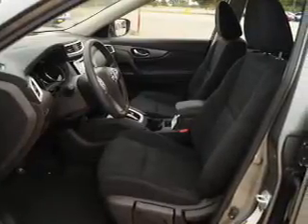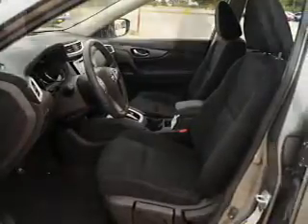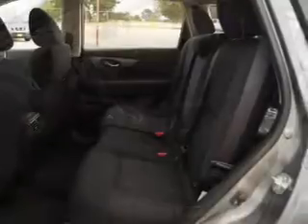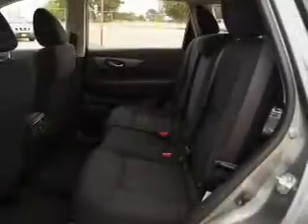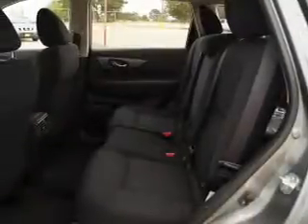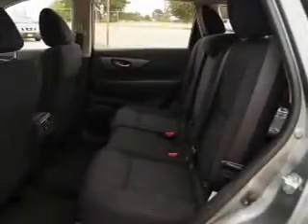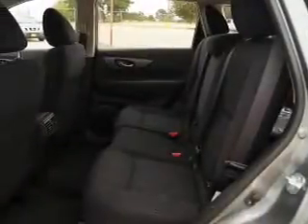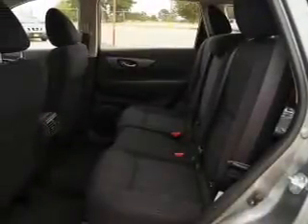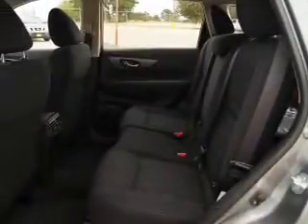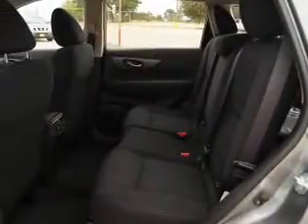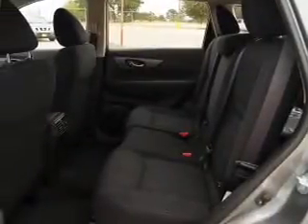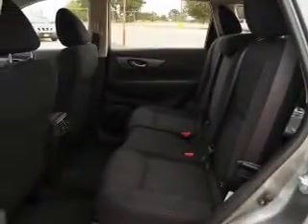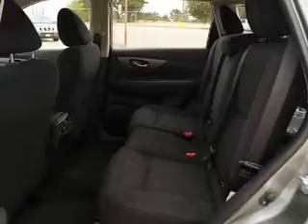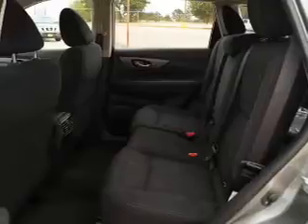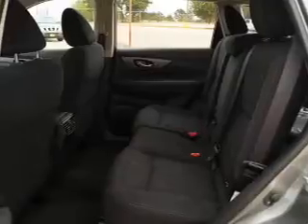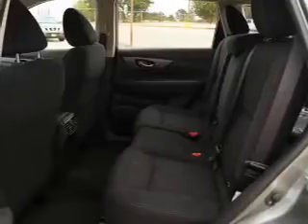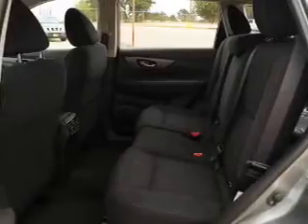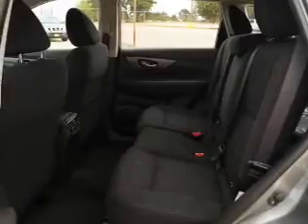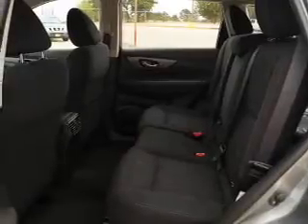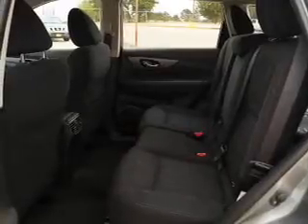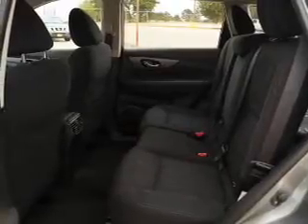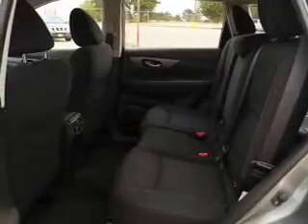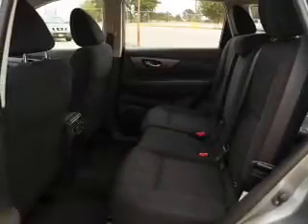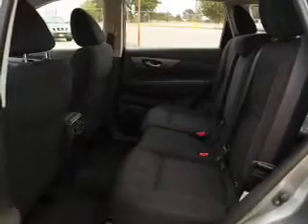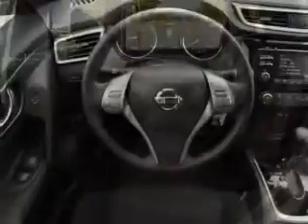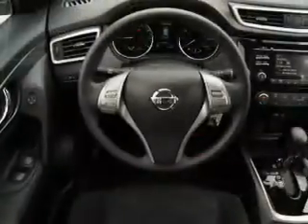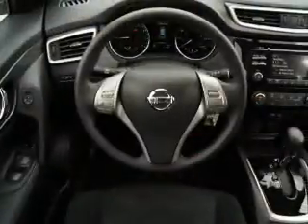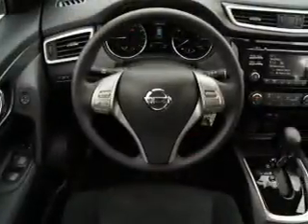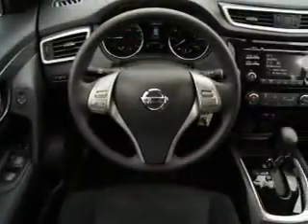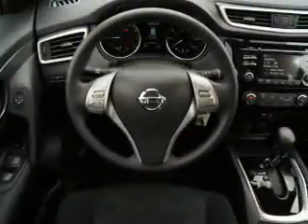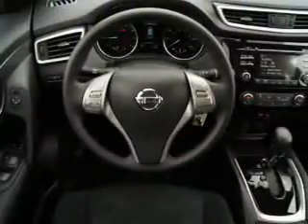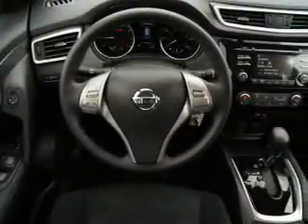Additional features include front ventilated disc brakes, daytime running lights, anti-lock brakes, and inside you'll find Bluetooth connectivity.